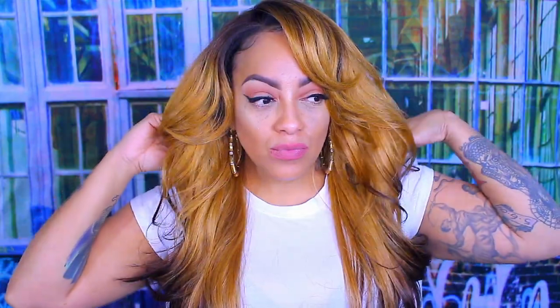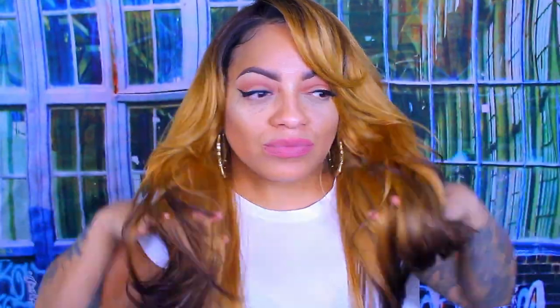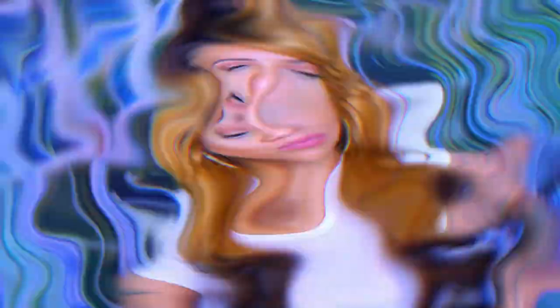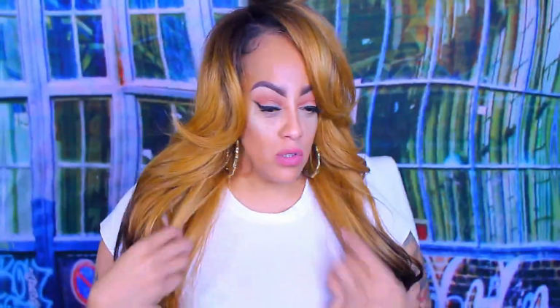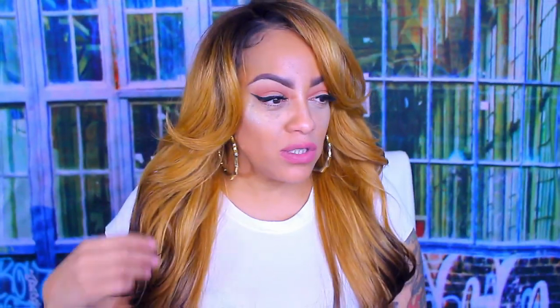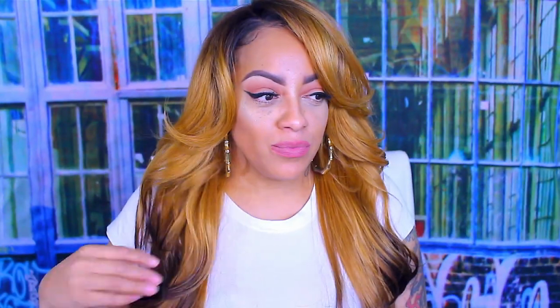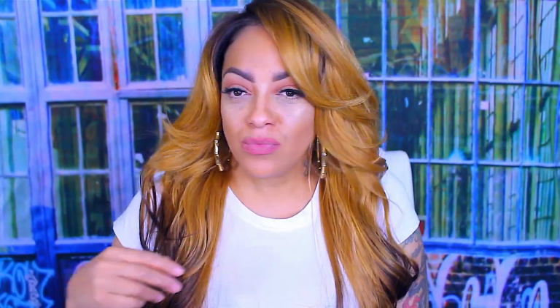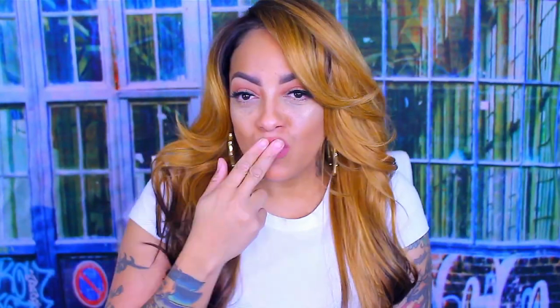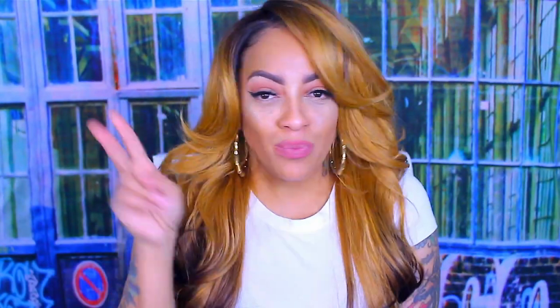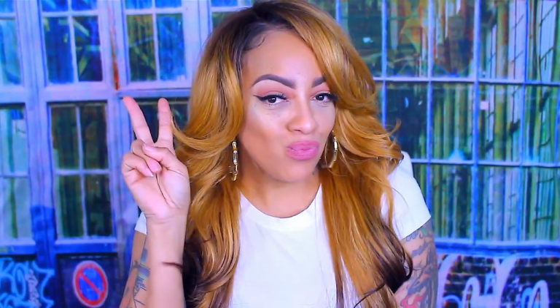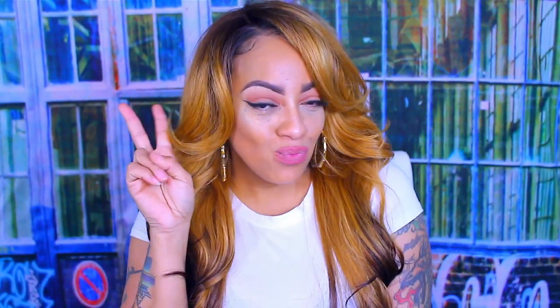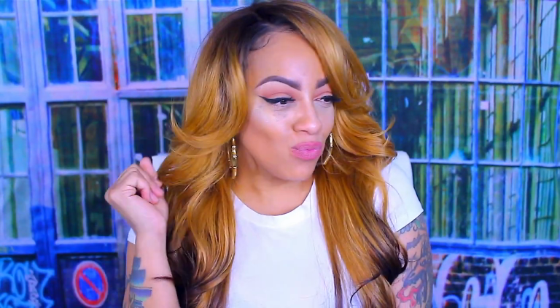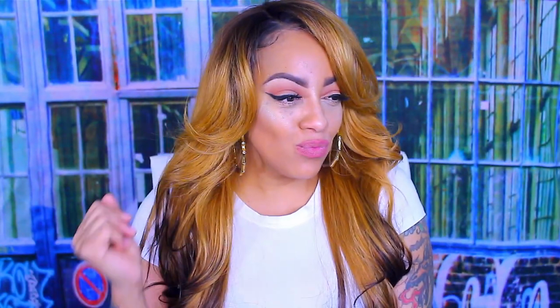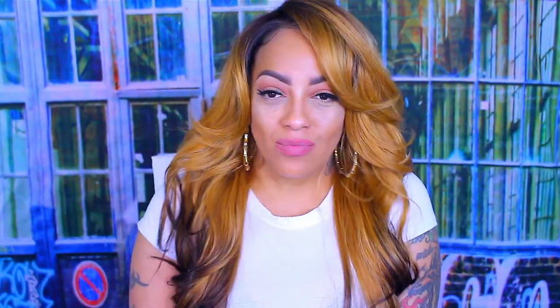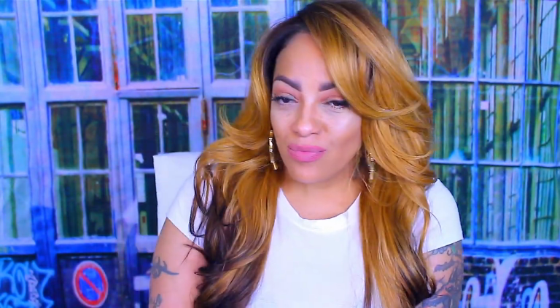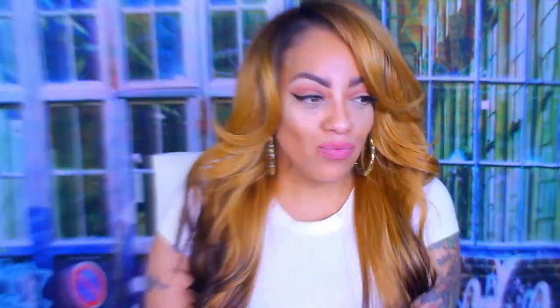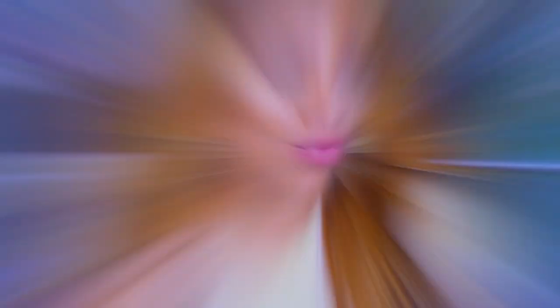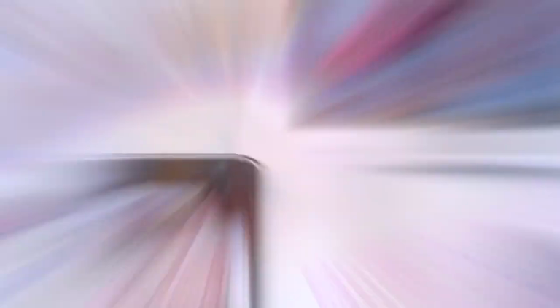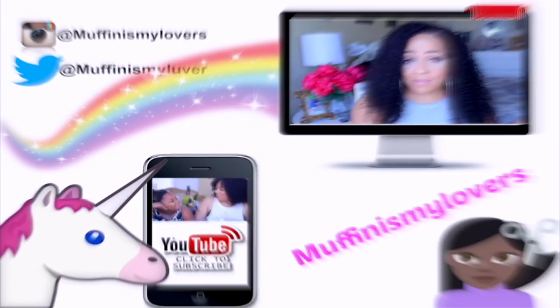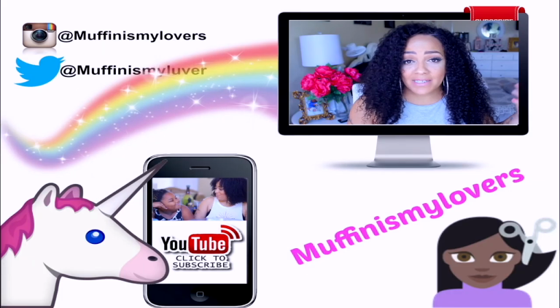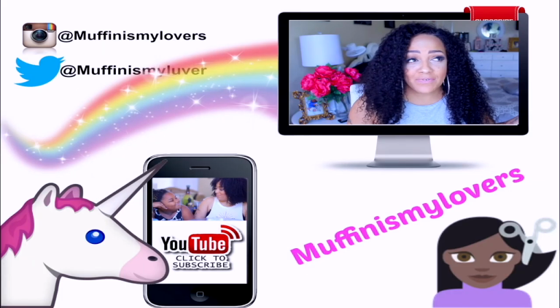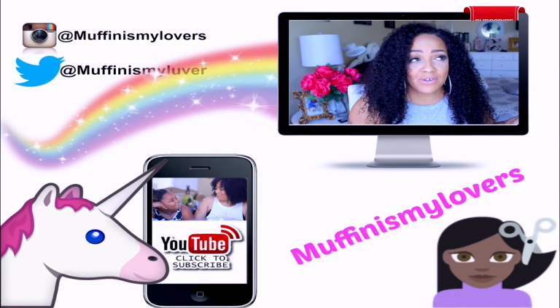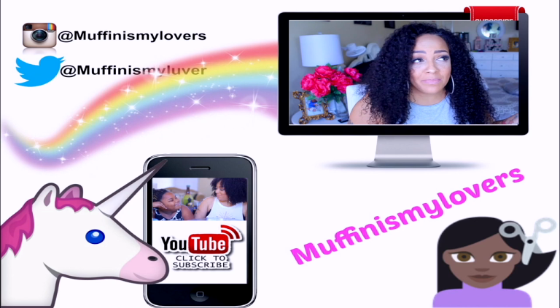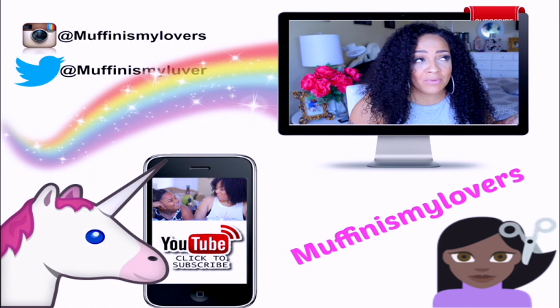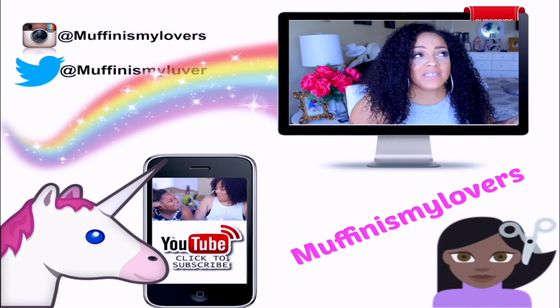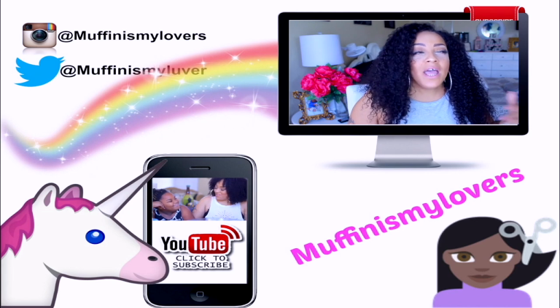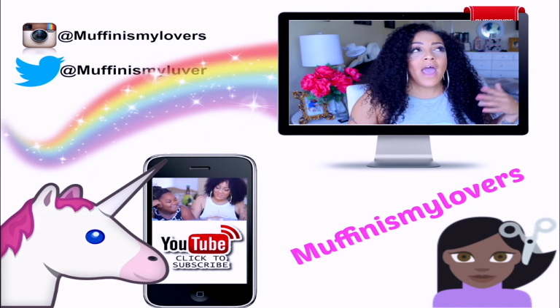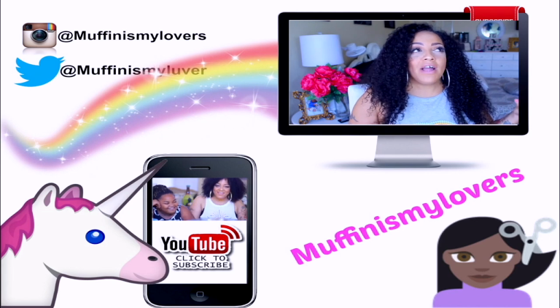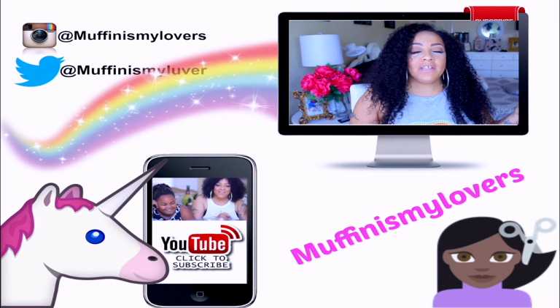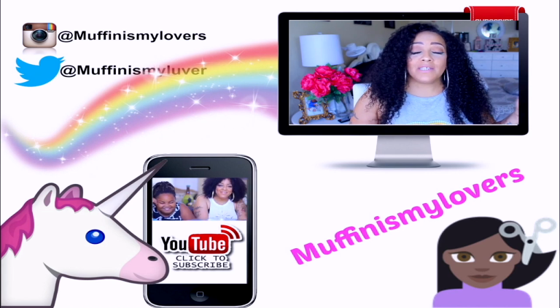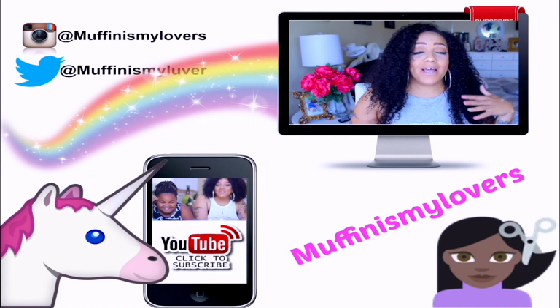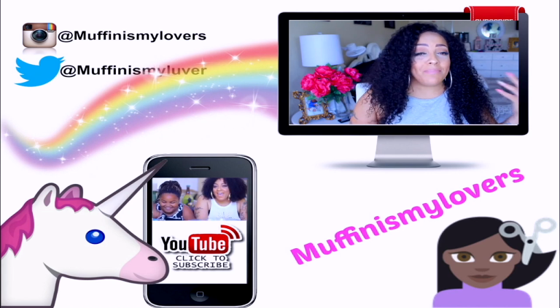So on that note, I'll see you guys in the next one. Stay Diva and Divalicious. Make sure you rate, comment, subscribe — all of the info is at the bottom. And I love you guys. Bye.